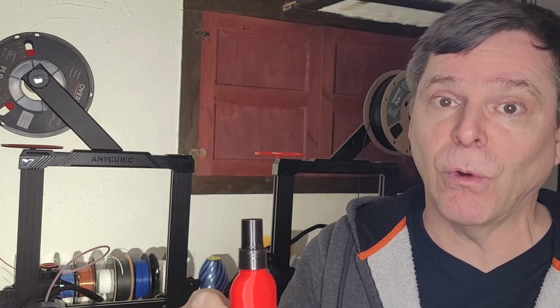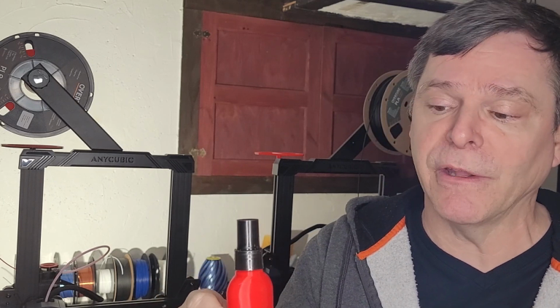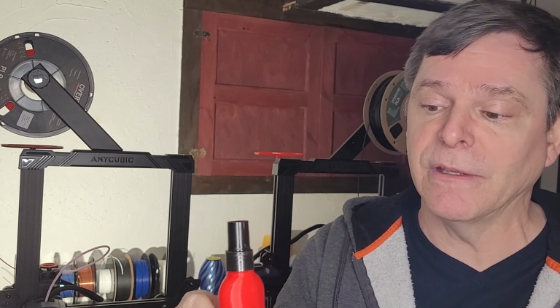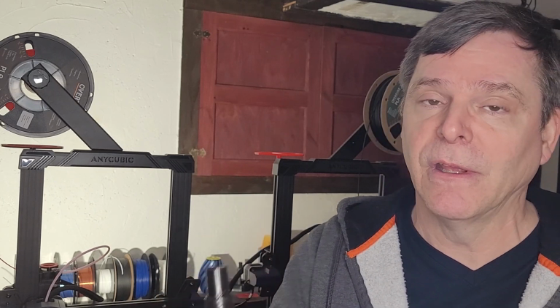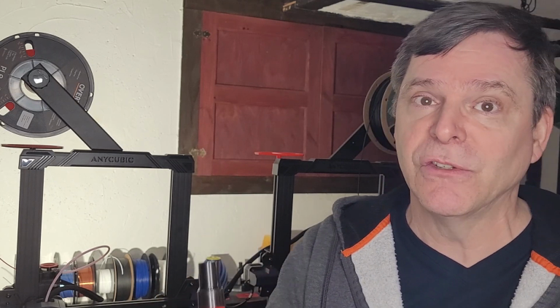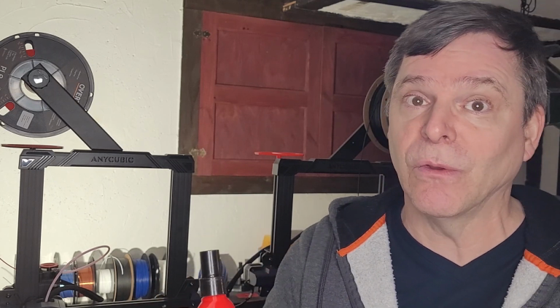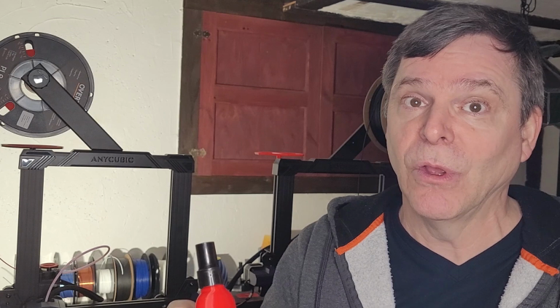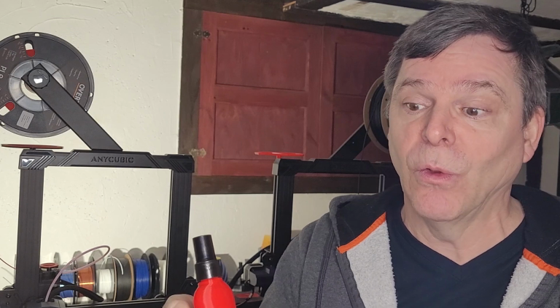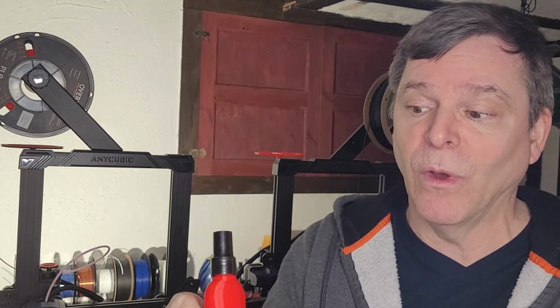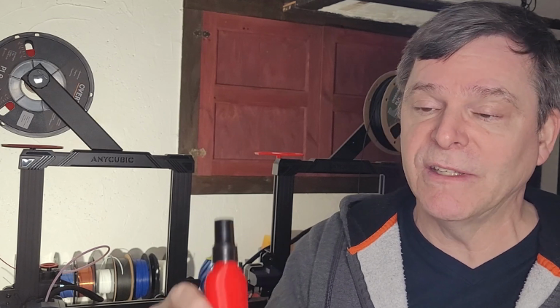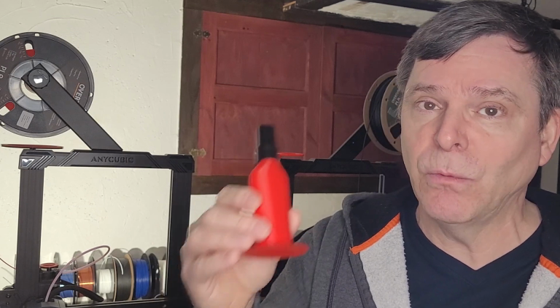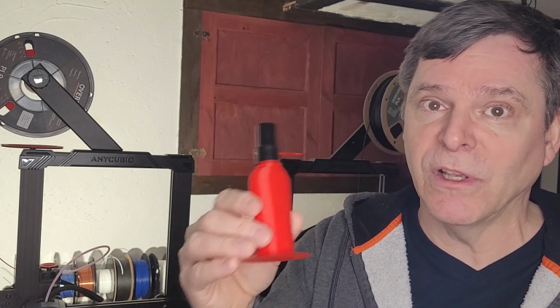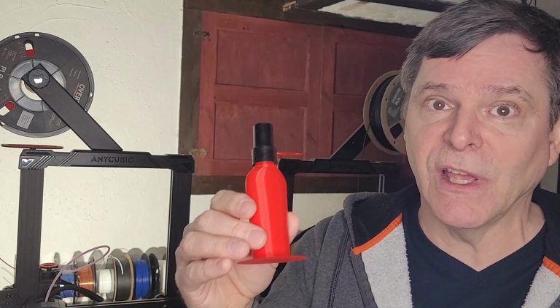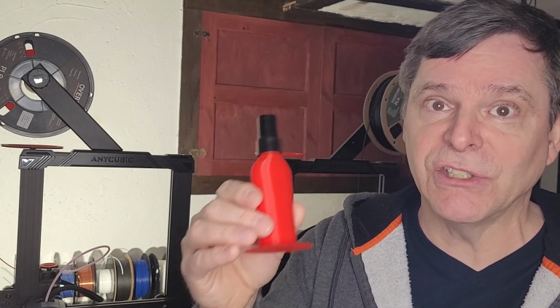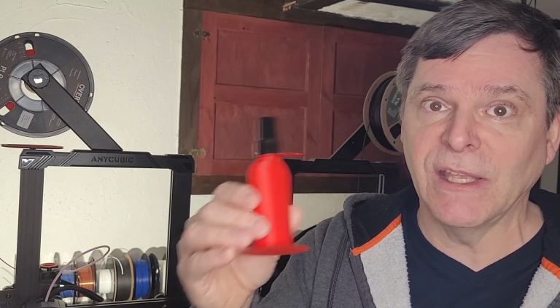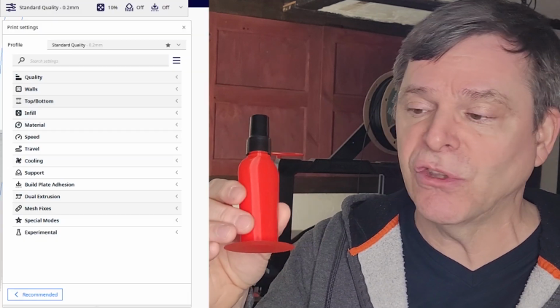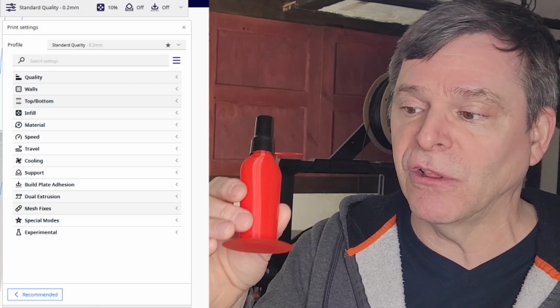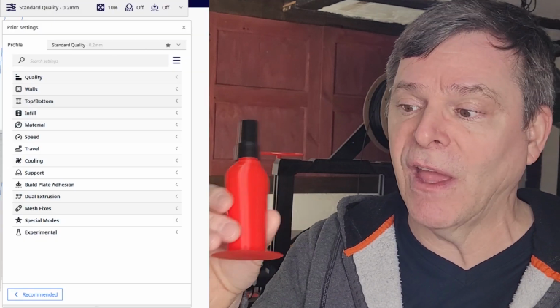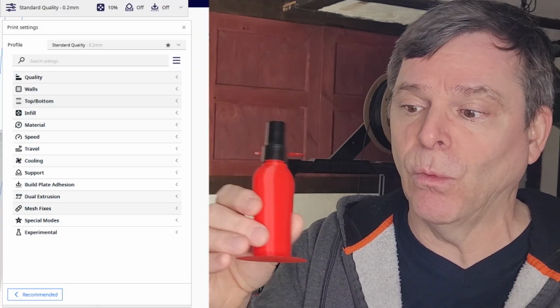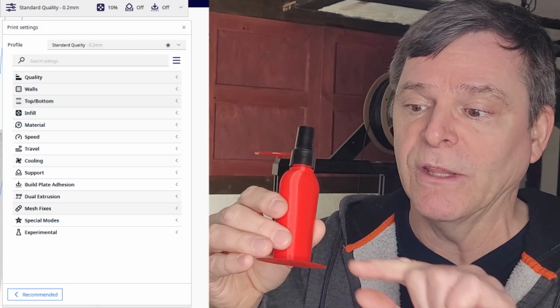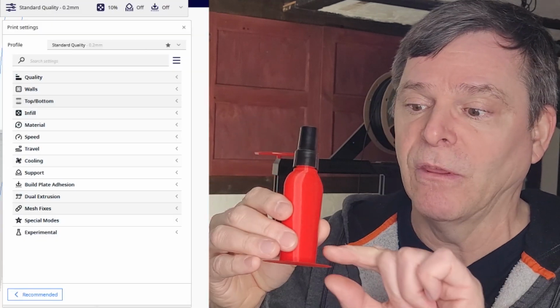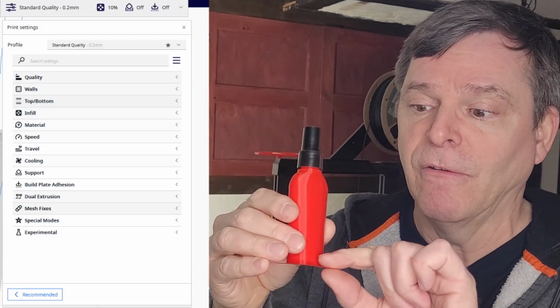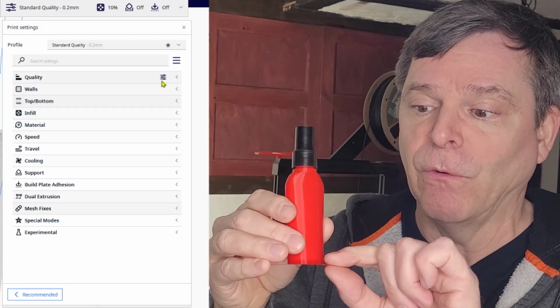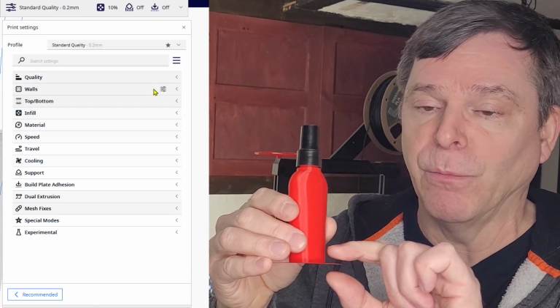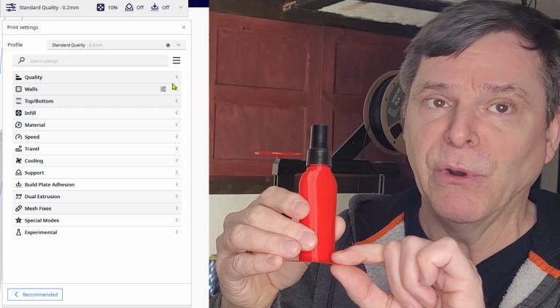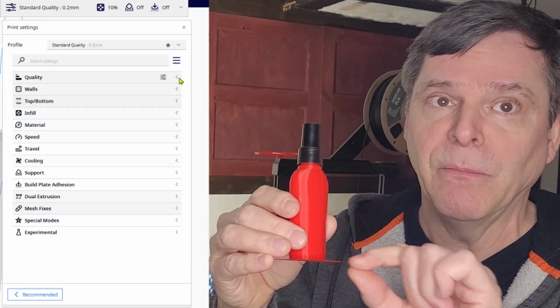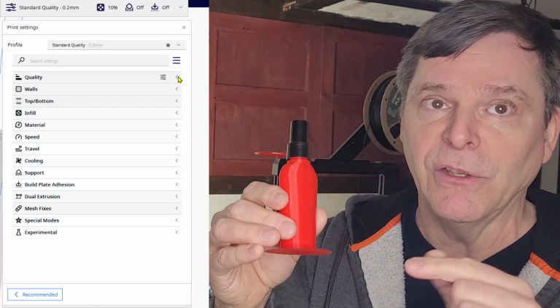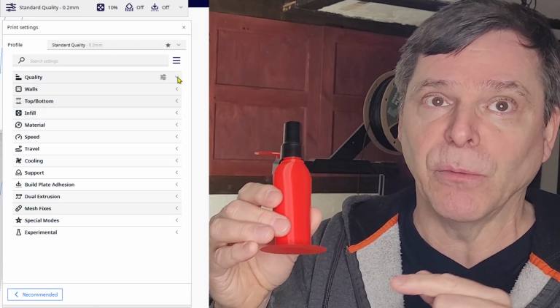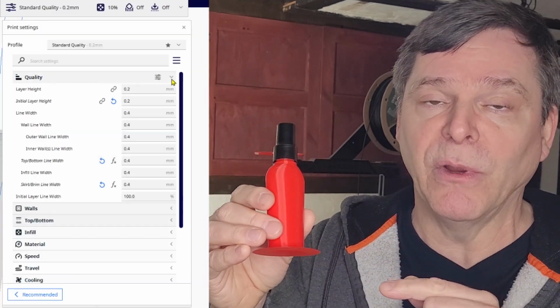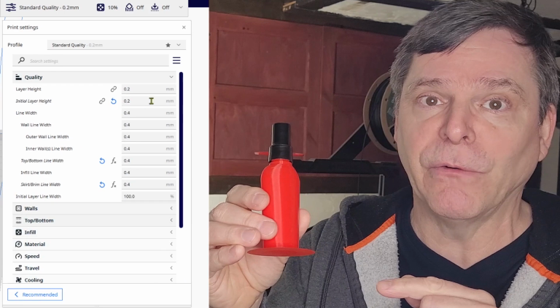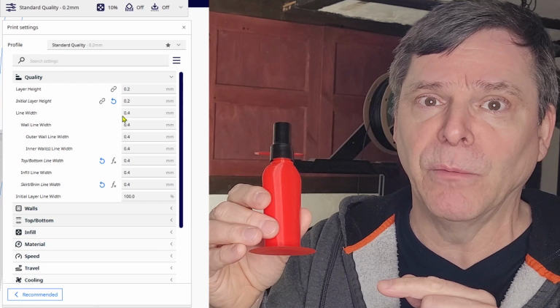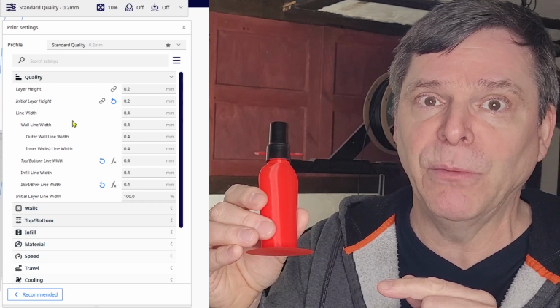The more you speed up the stepper motors, the more momentum you create, which of course creates vibrations — and that will impact your print quality.